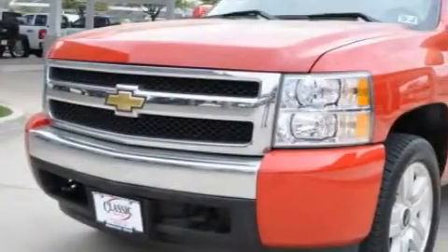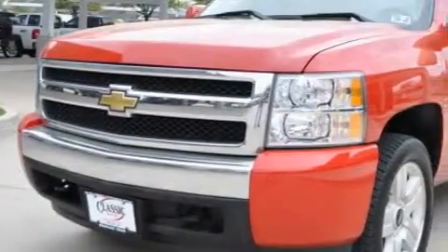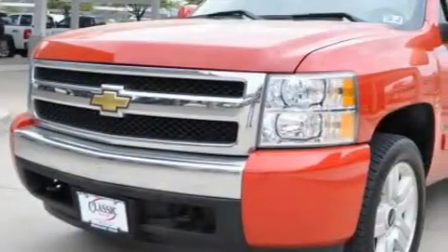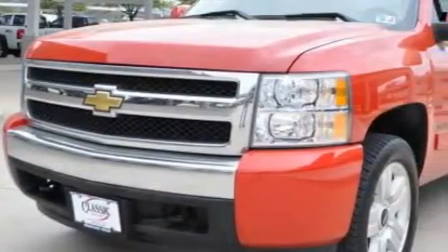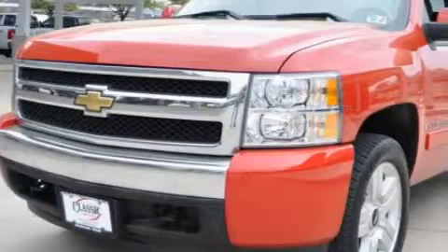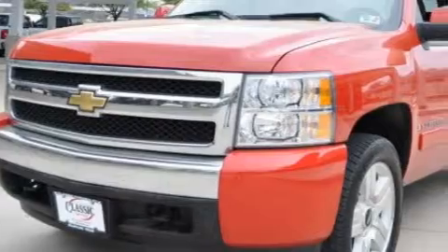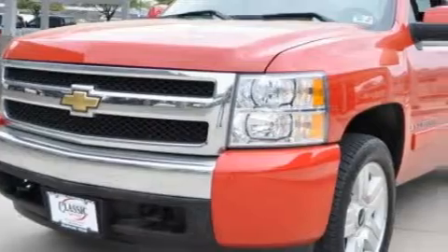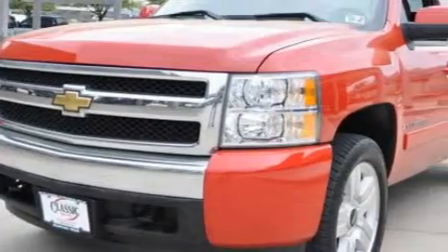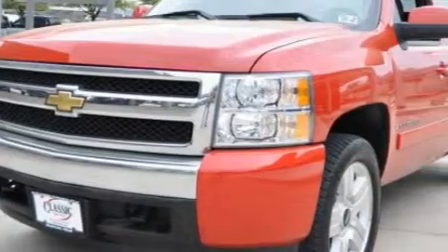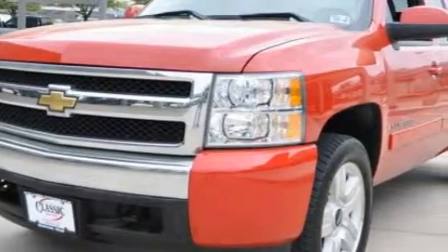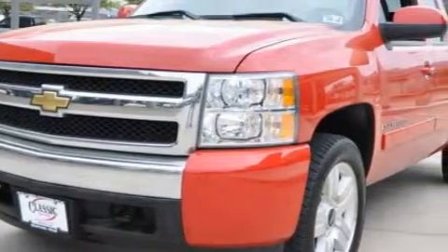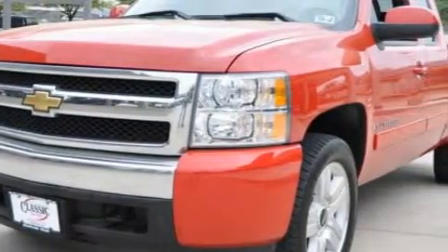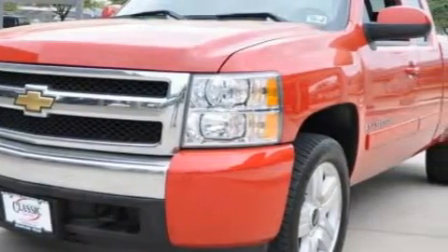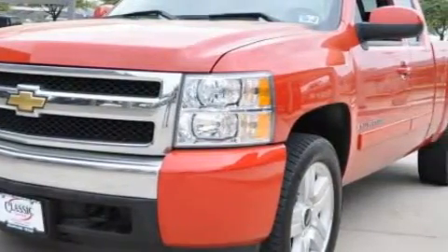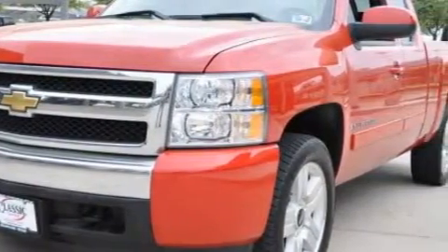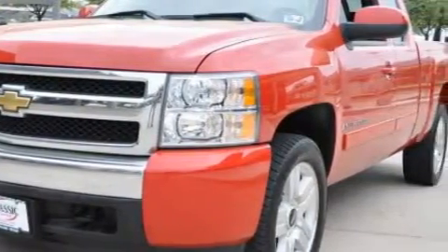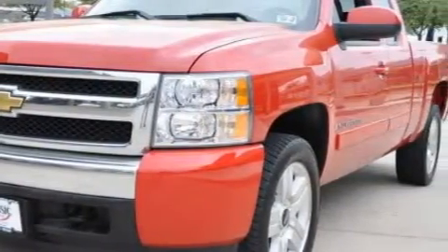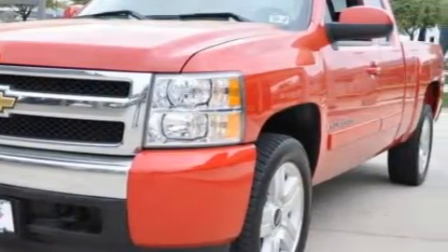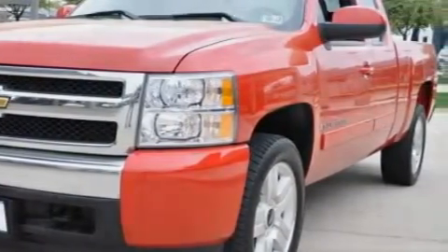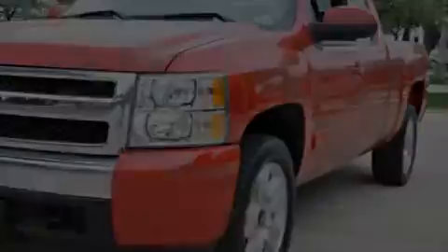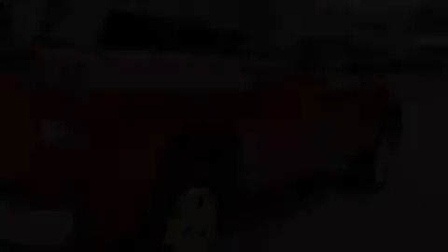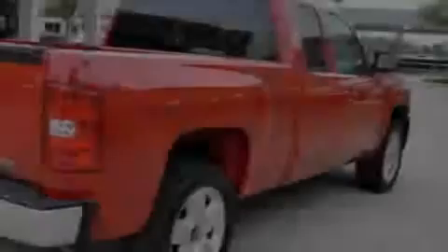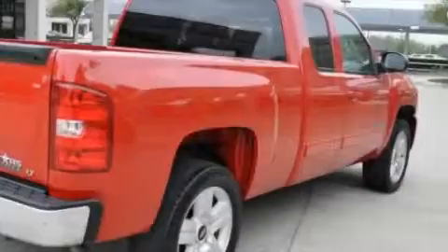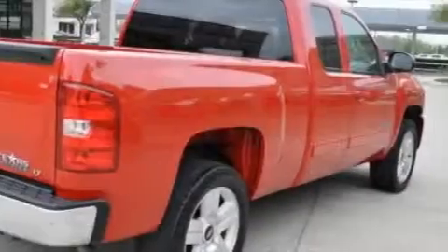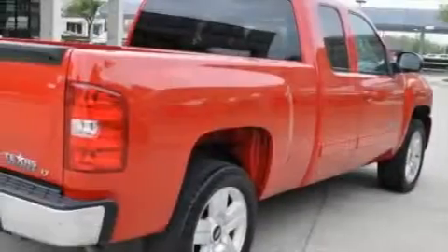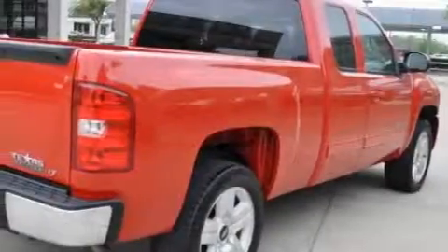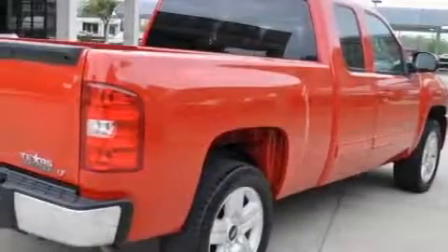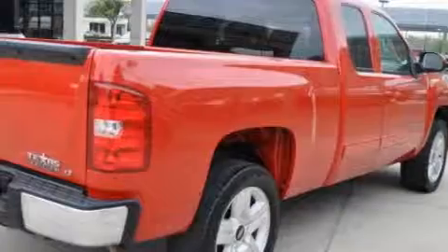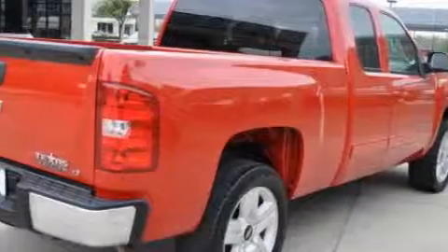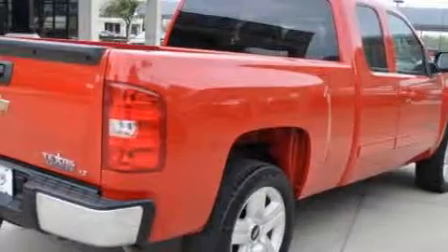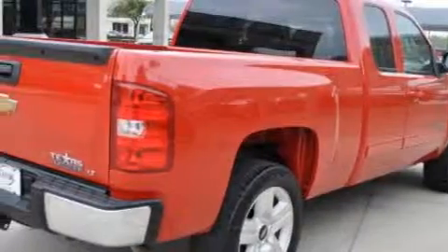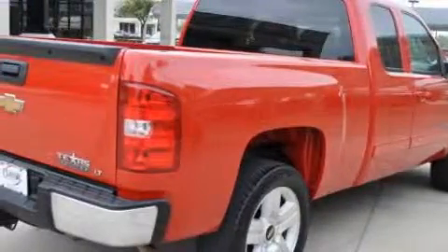The steadfast 8-cylinder engine, connected to an automatic transmission, has enough power to pull a trailer or cruise around town.